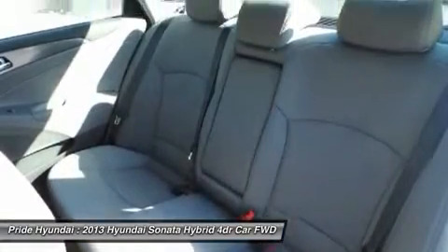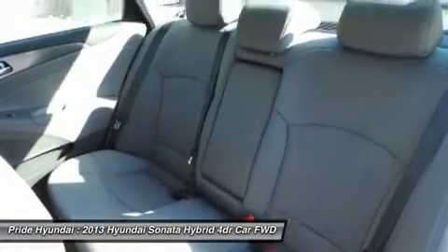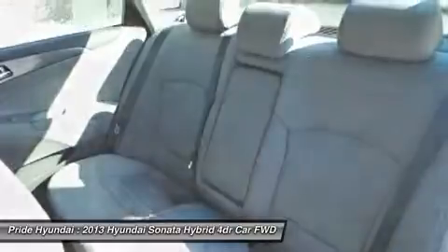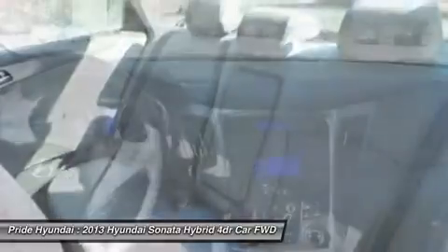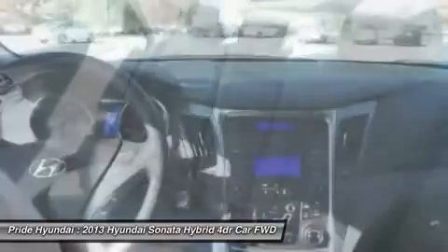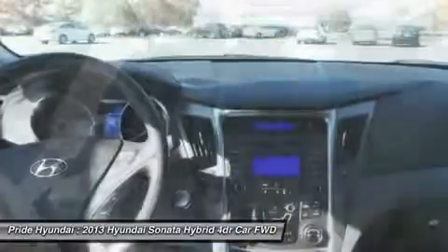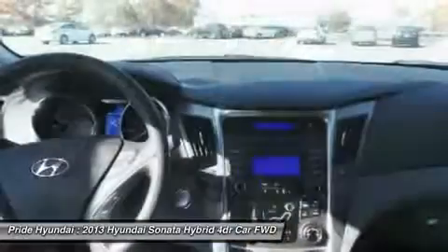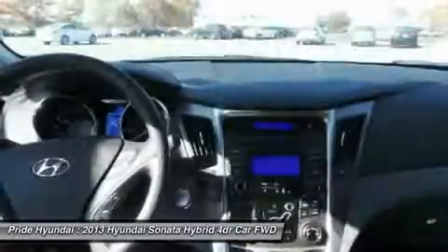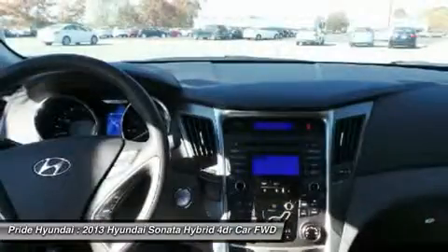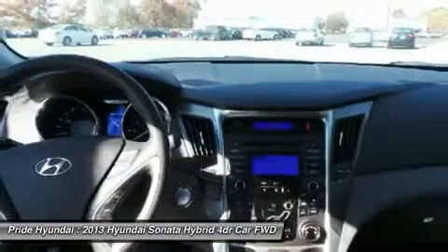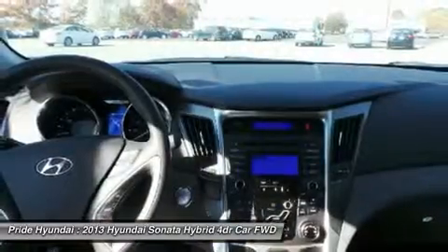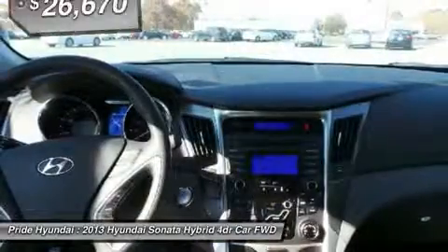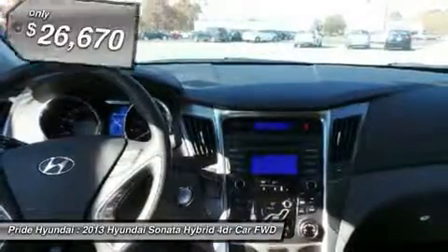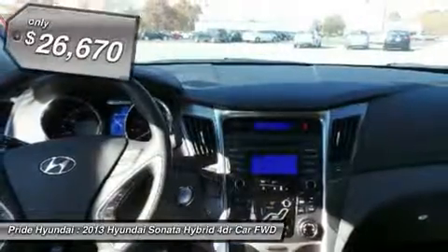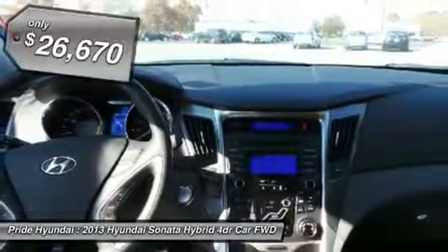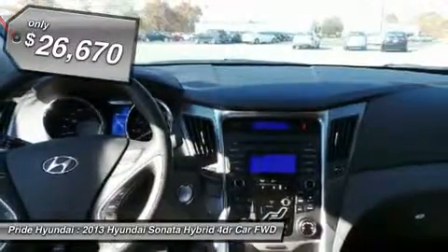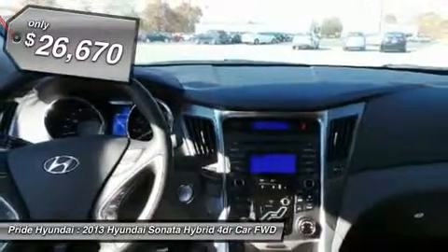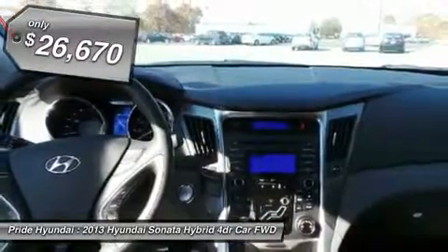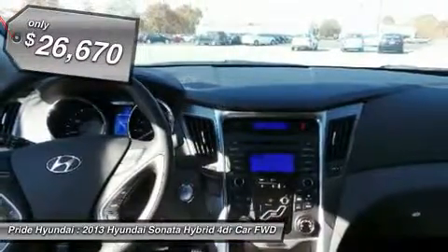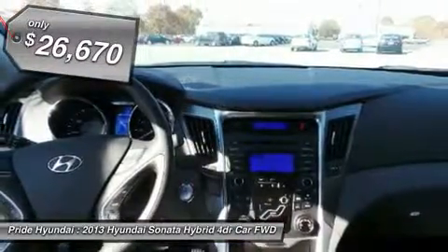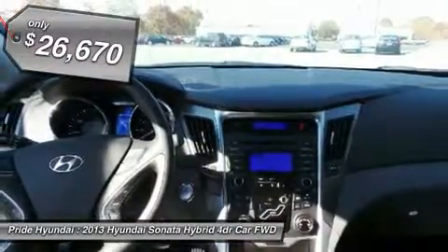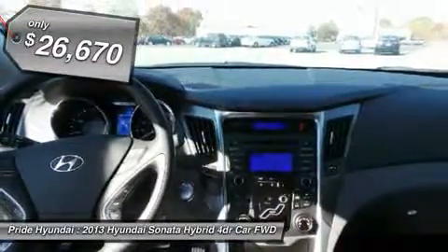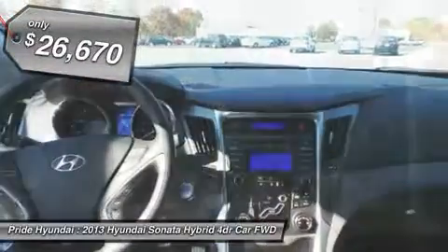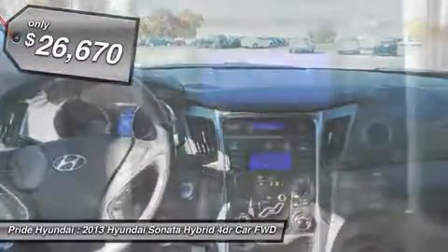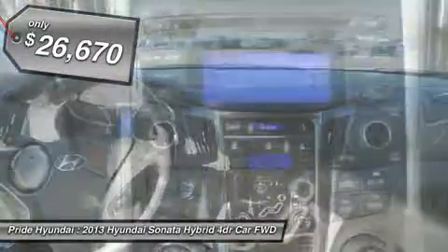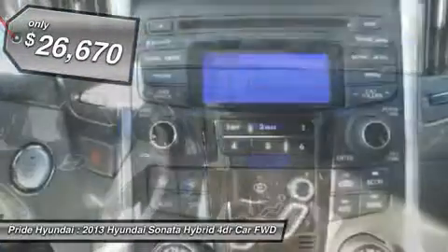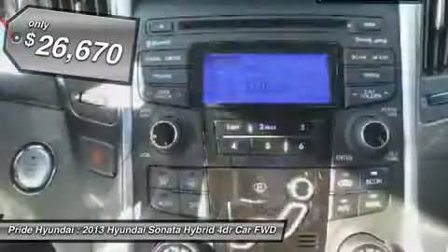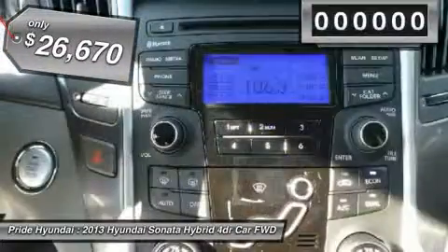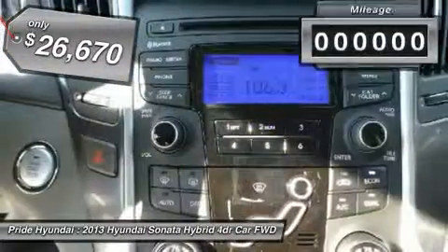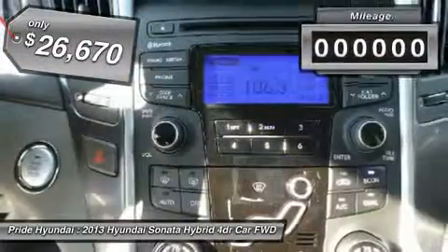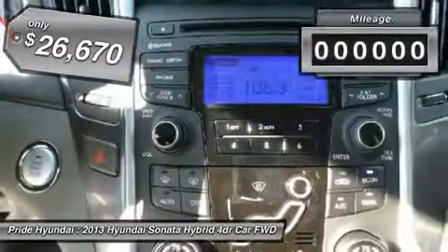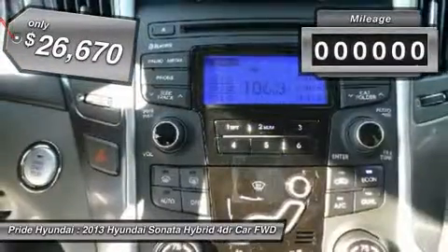More power, less fuel, no guilt — and is priced below $30,000.